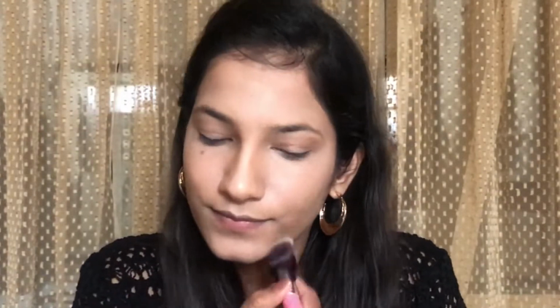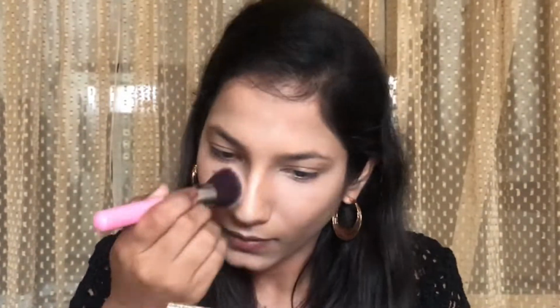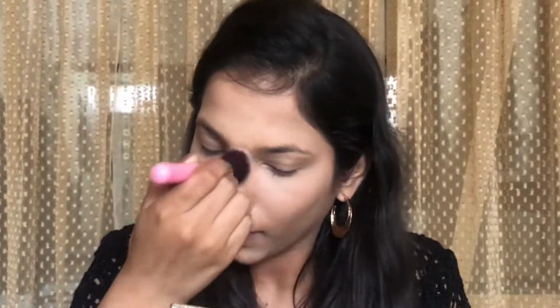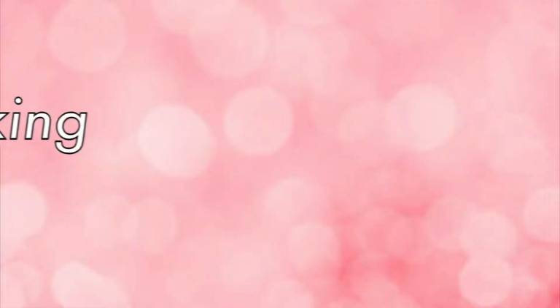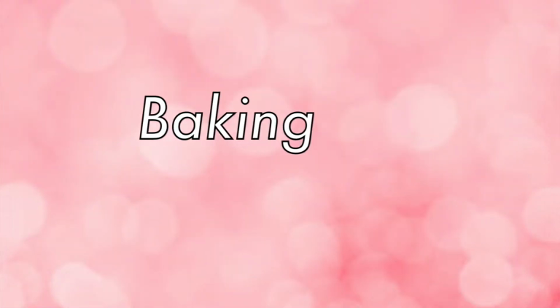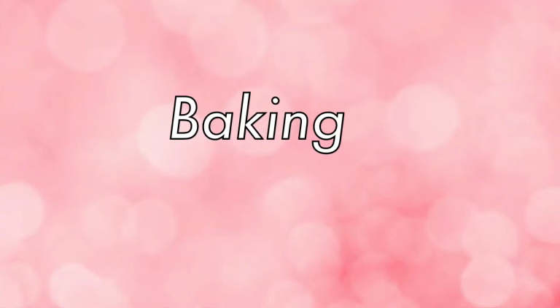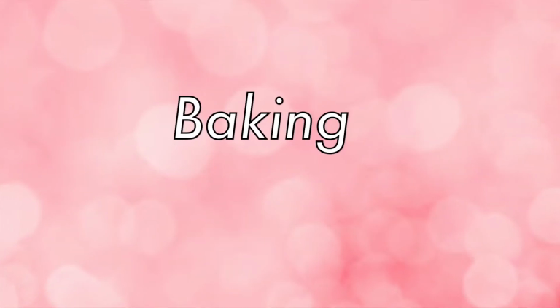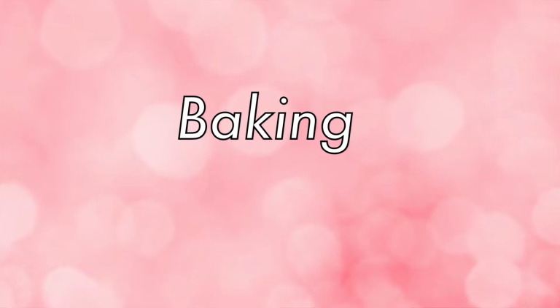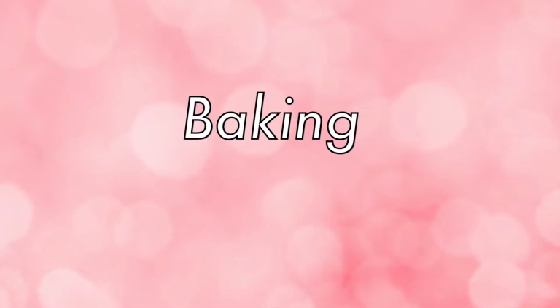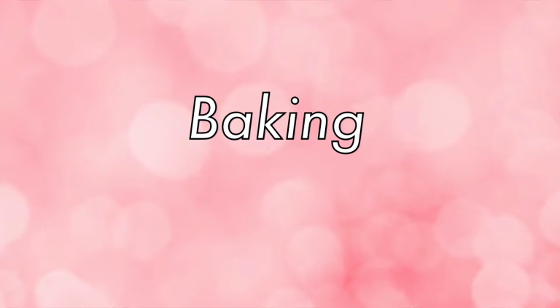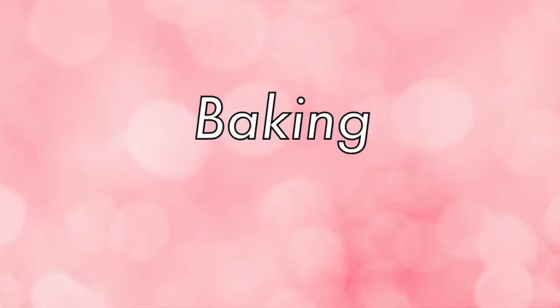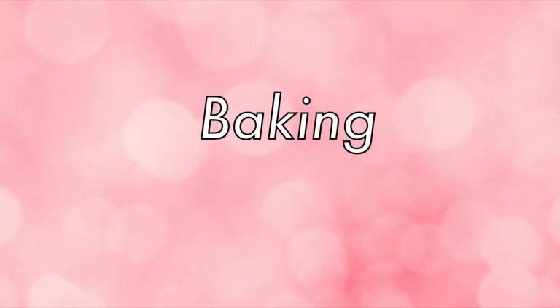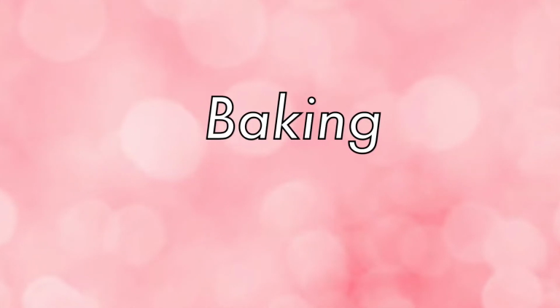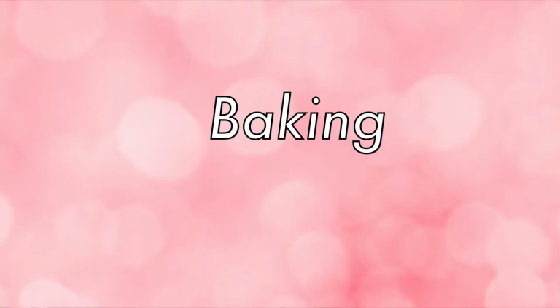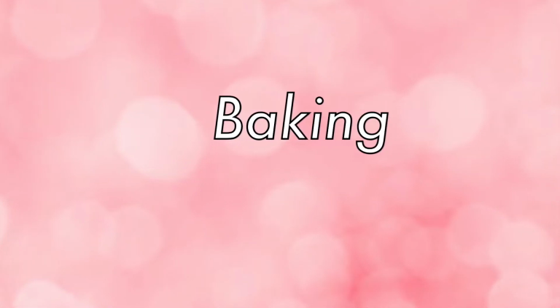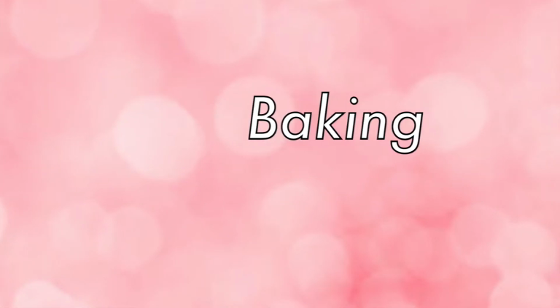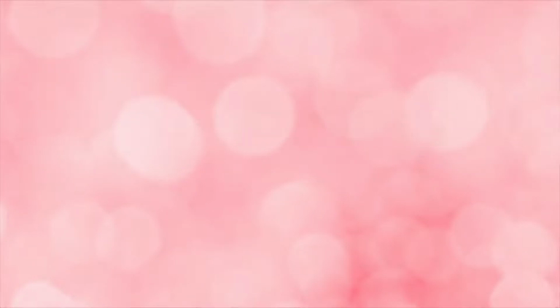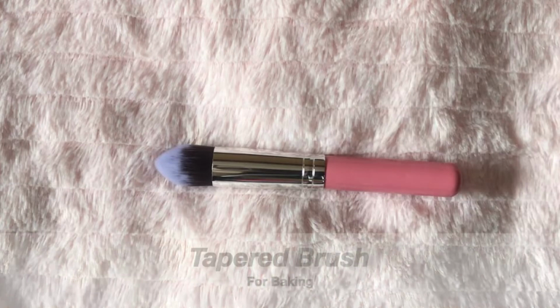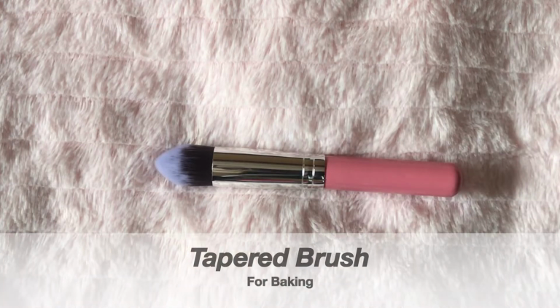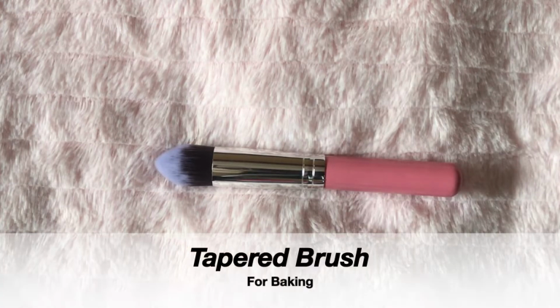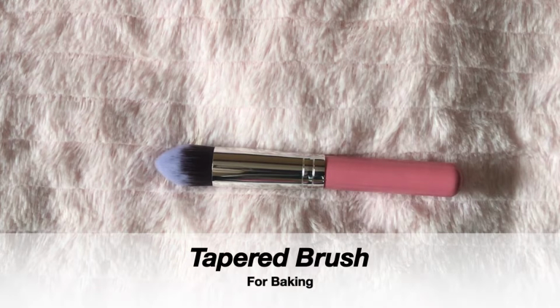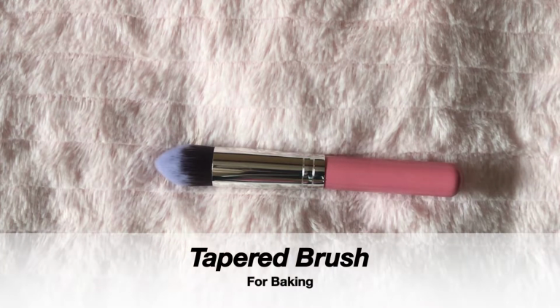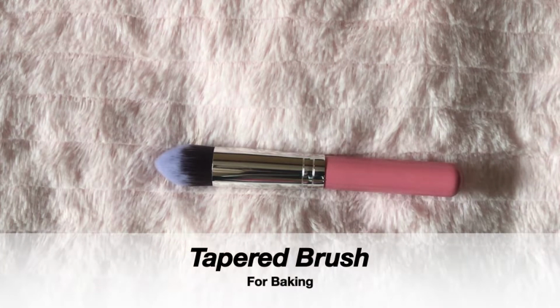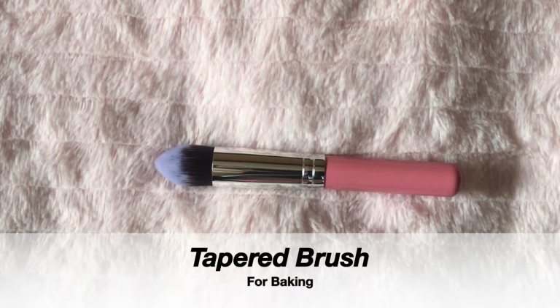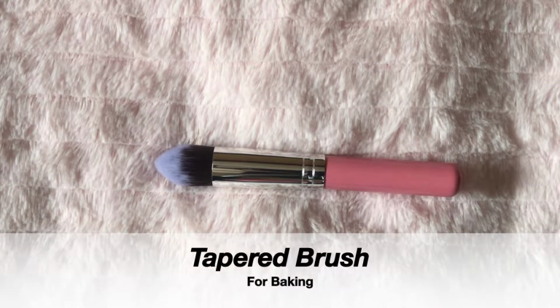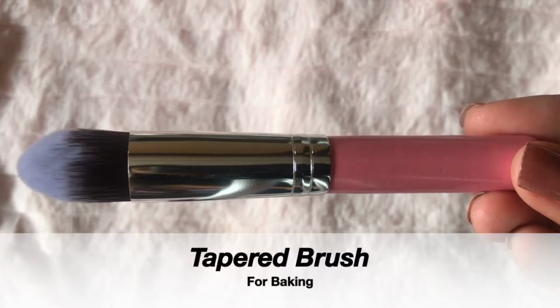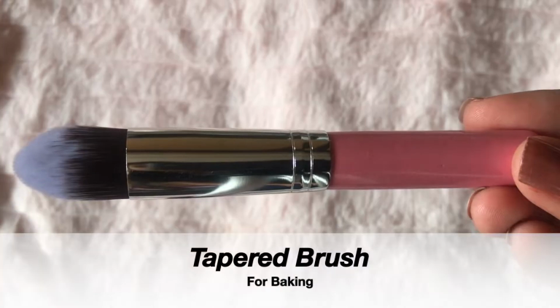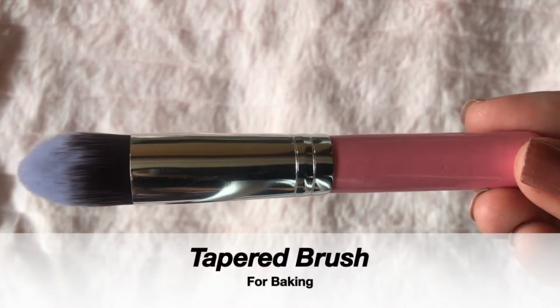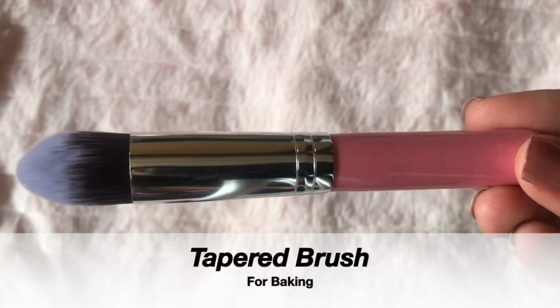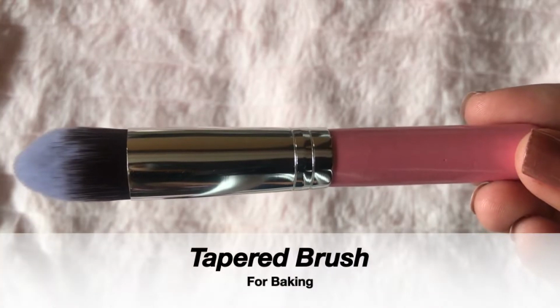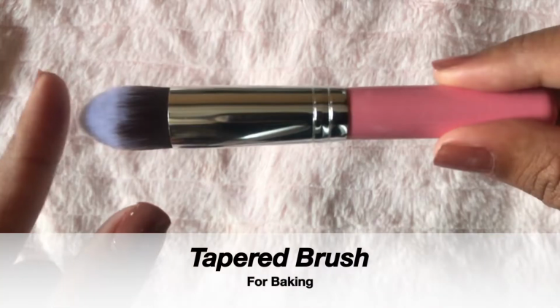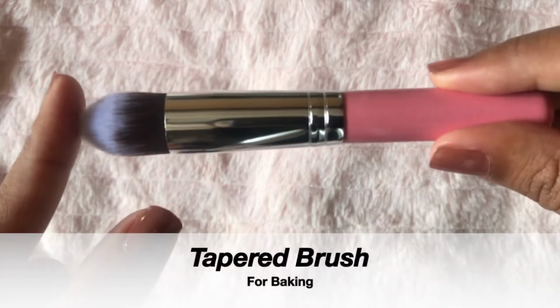Now I am going to do baking. For that I am using this tapered brush — this brush is perfect for baking.